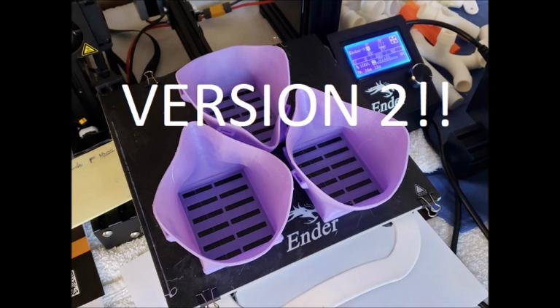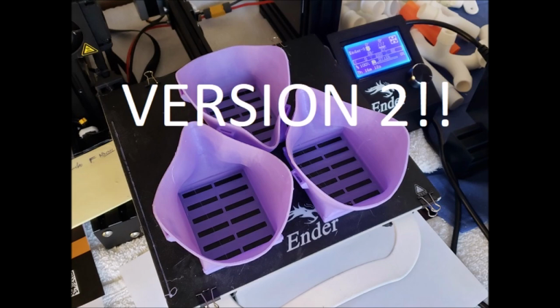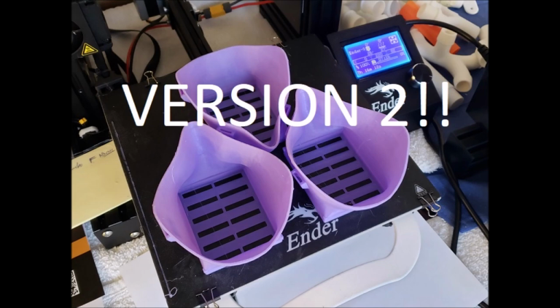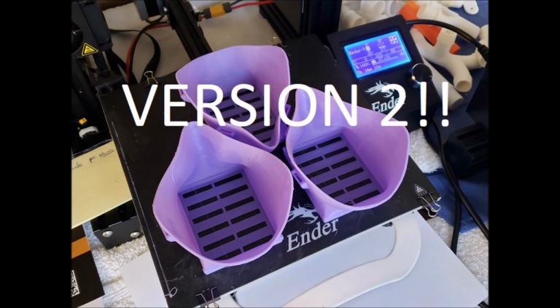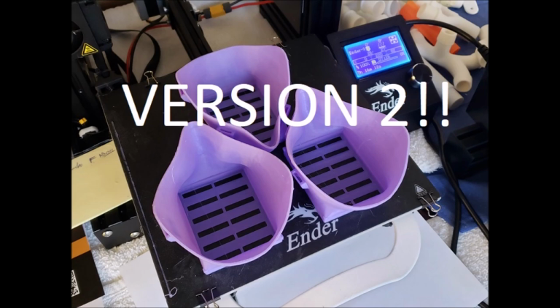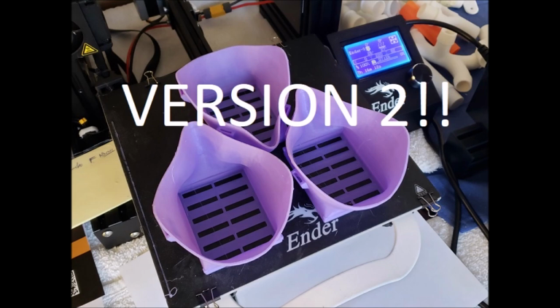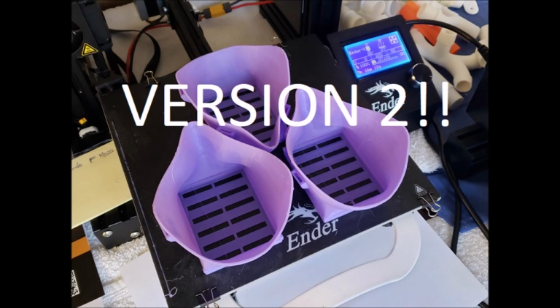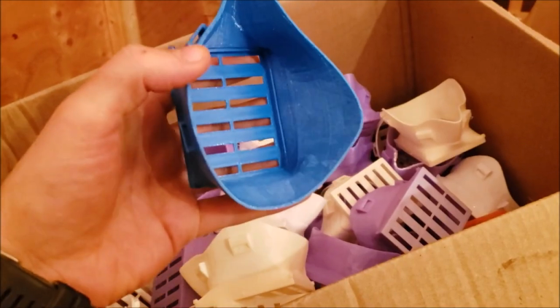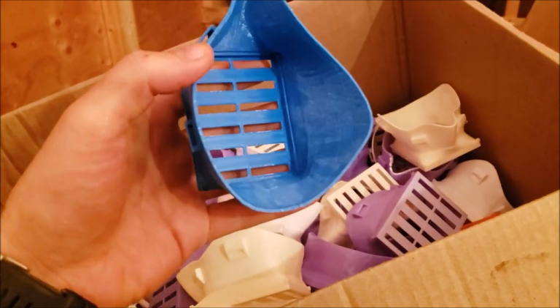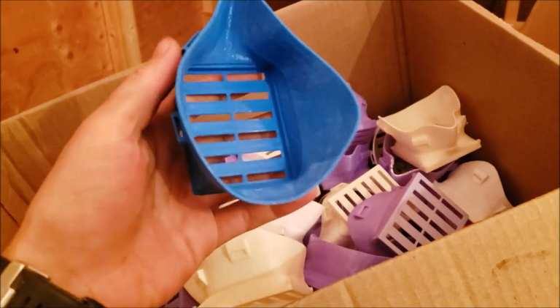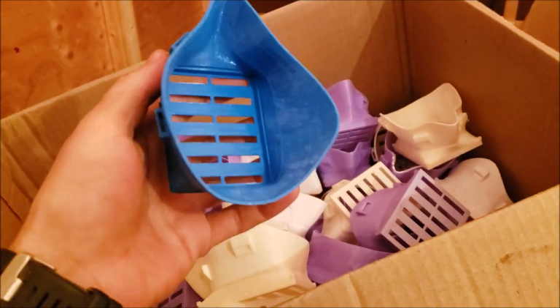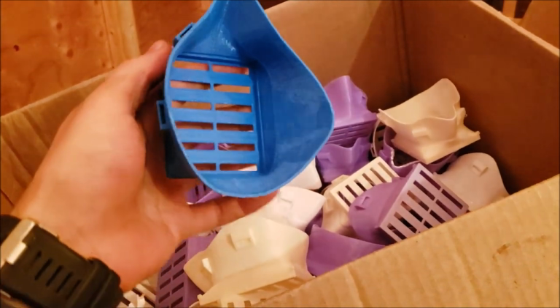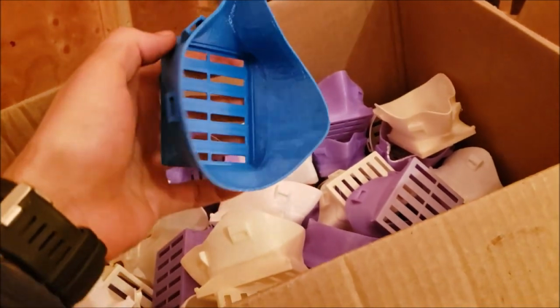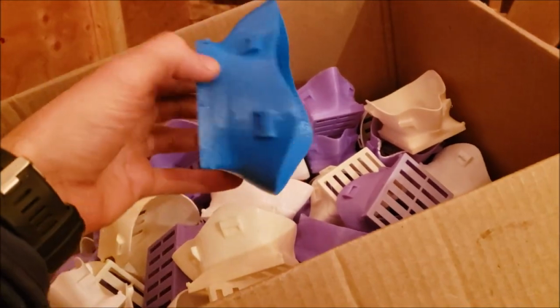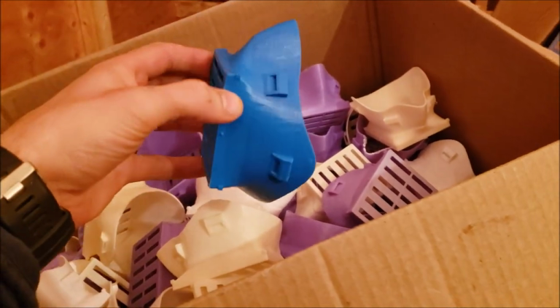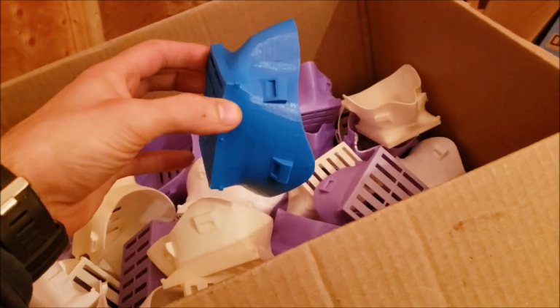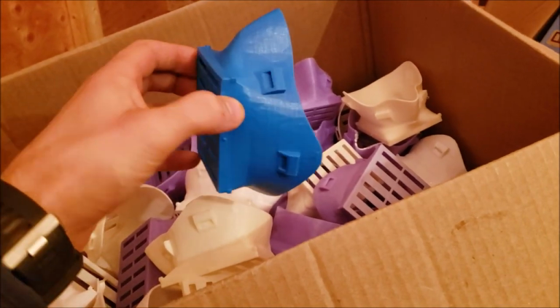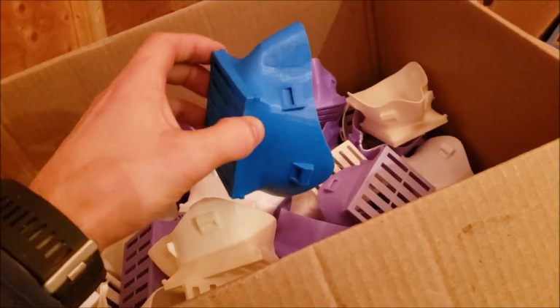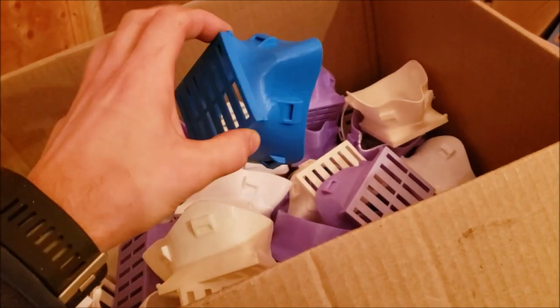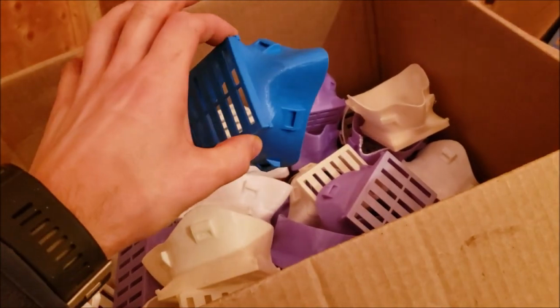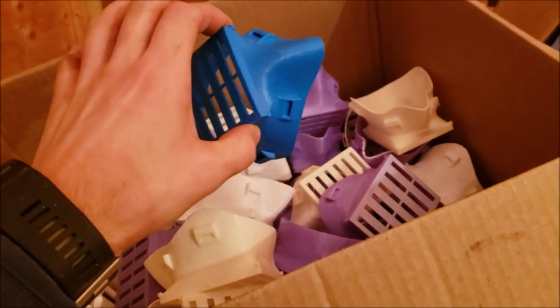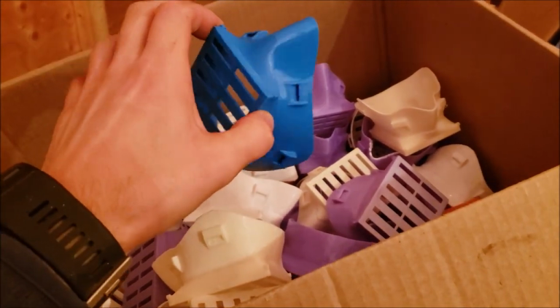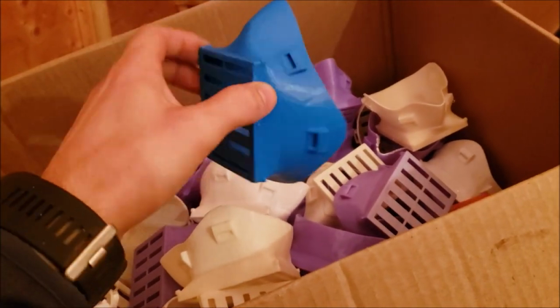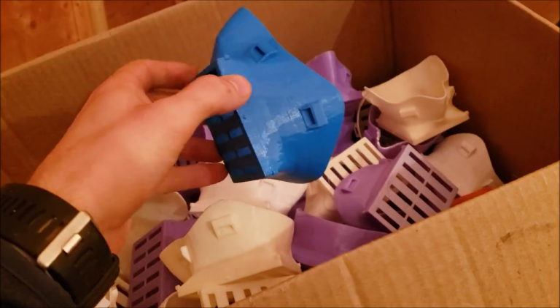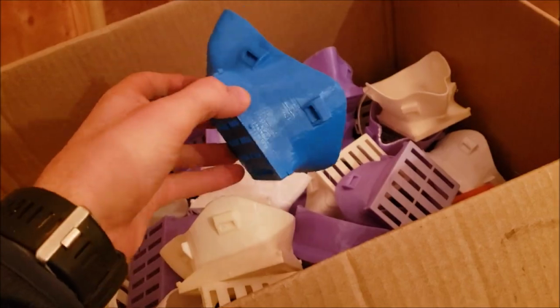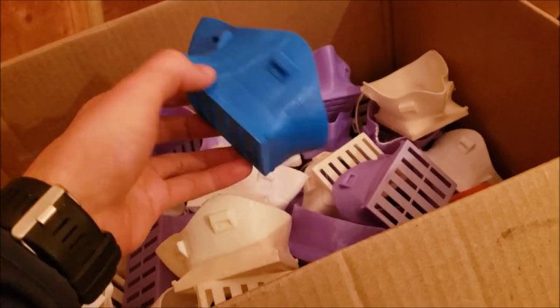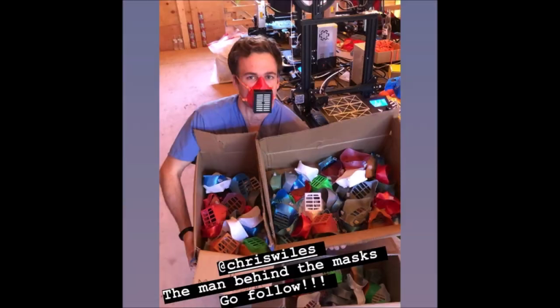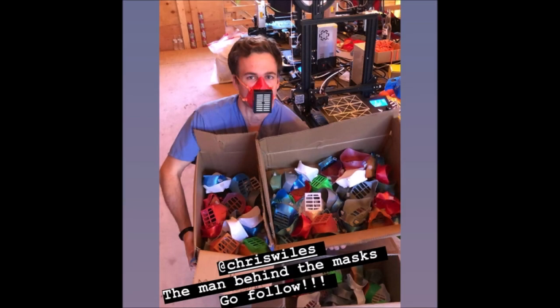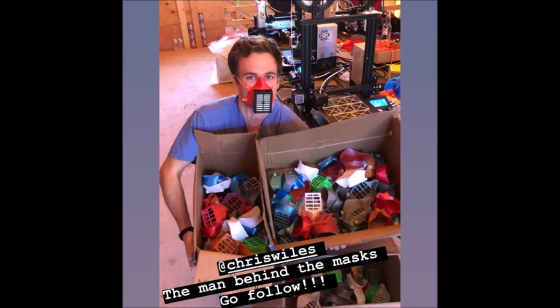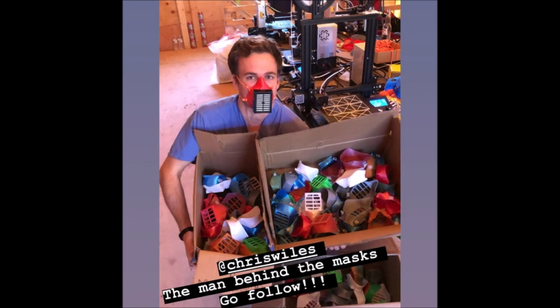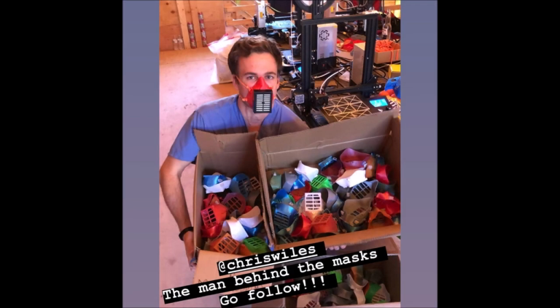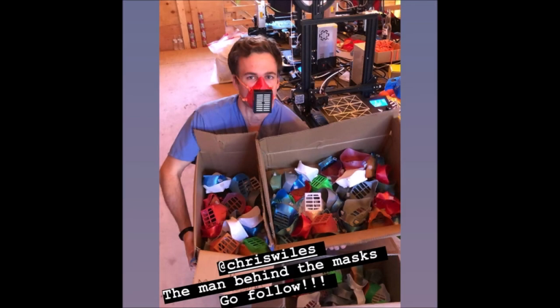Please see Thingiverse for version 2. It has a deeper area for your nose, uses less material, prints faster, and has two strap attaching points among a few other changes.